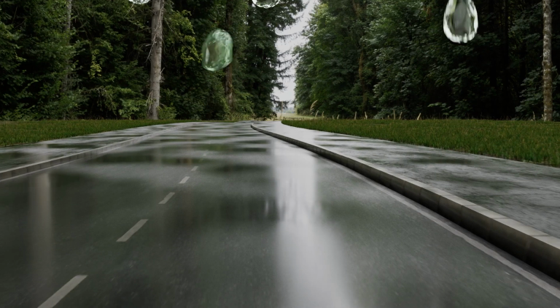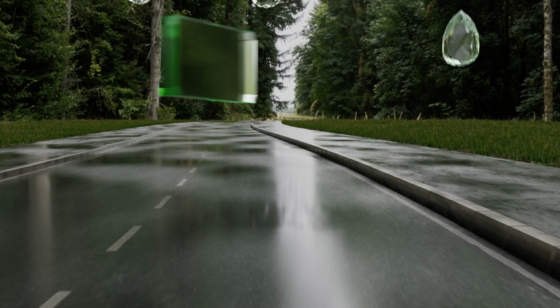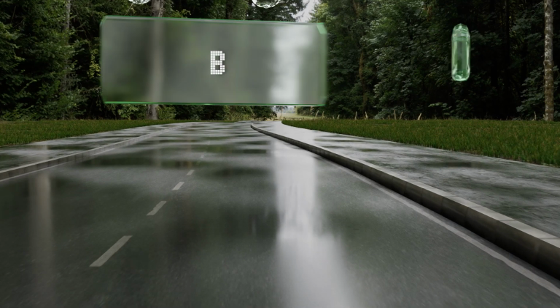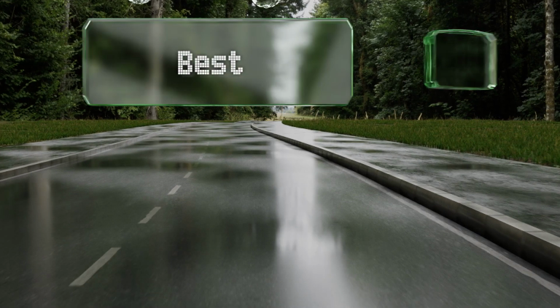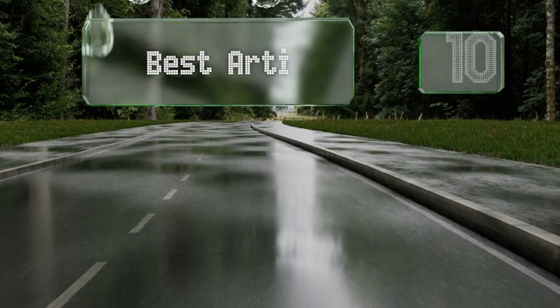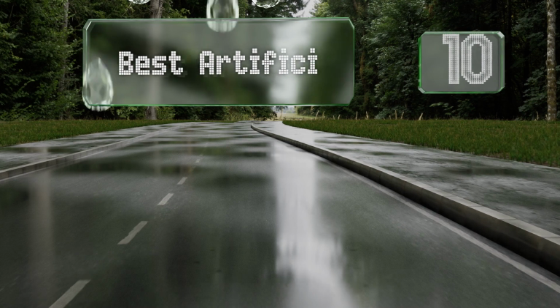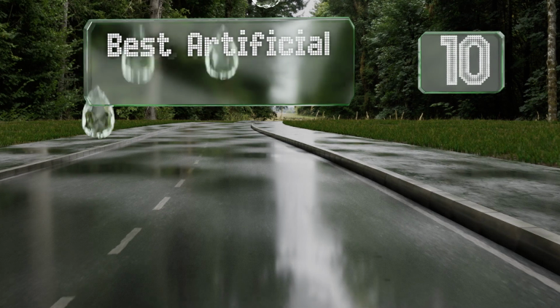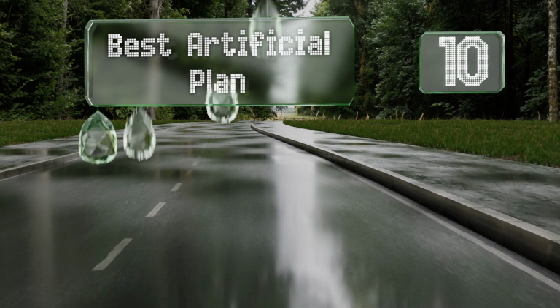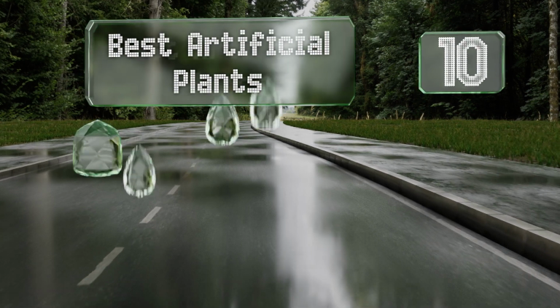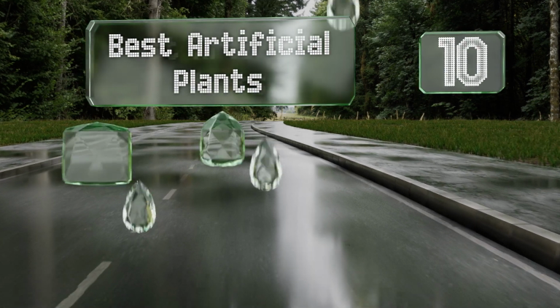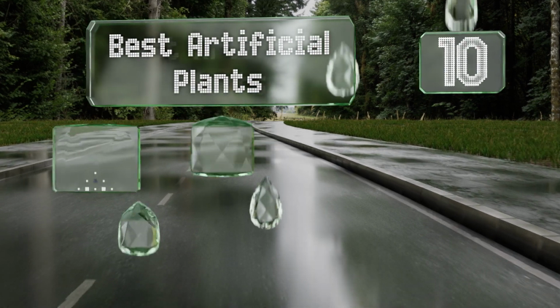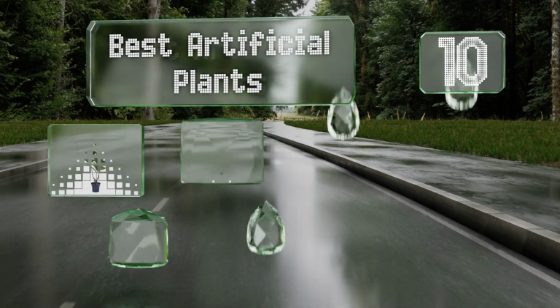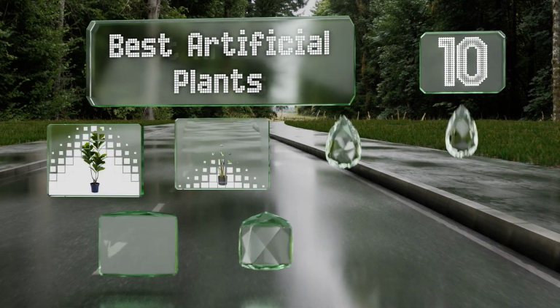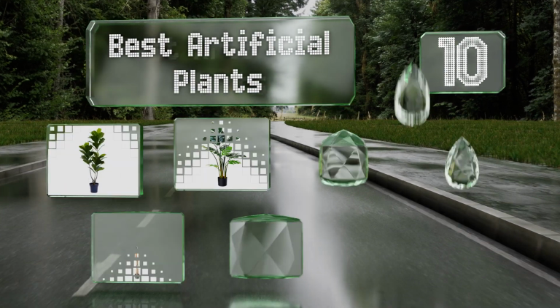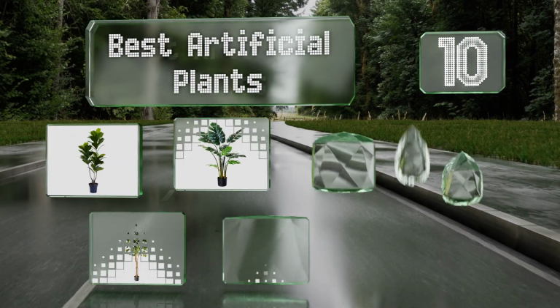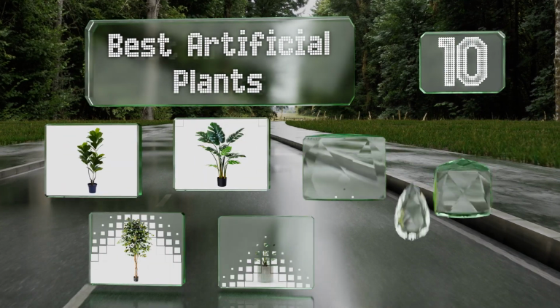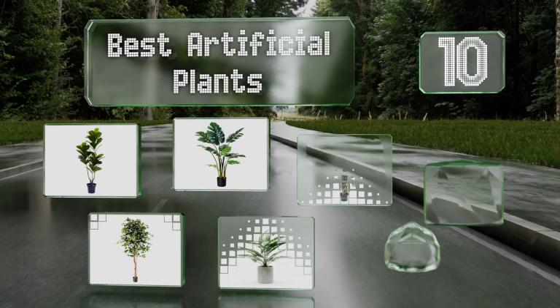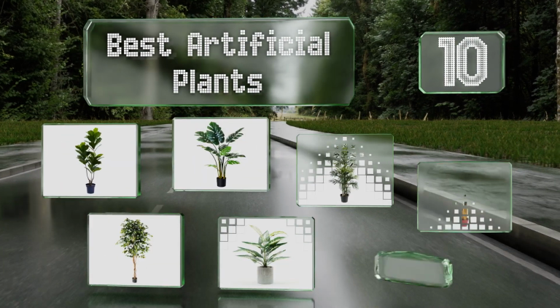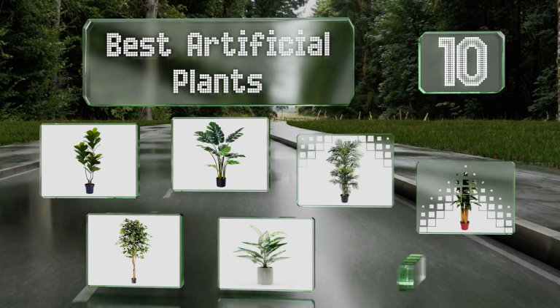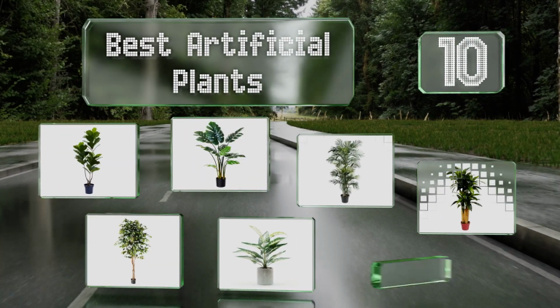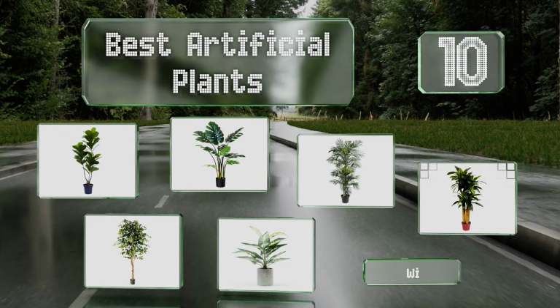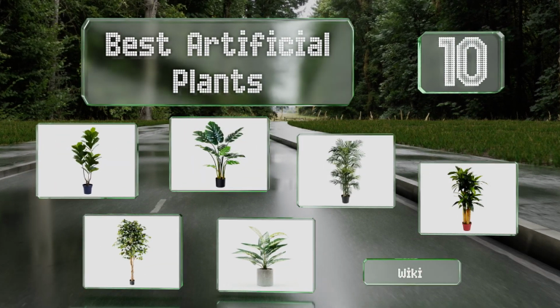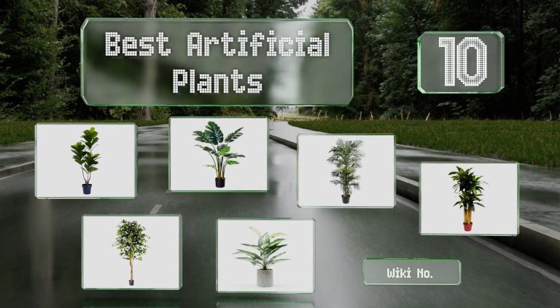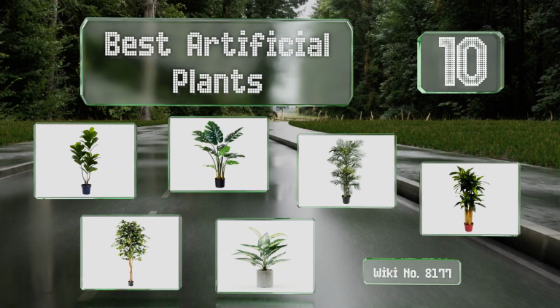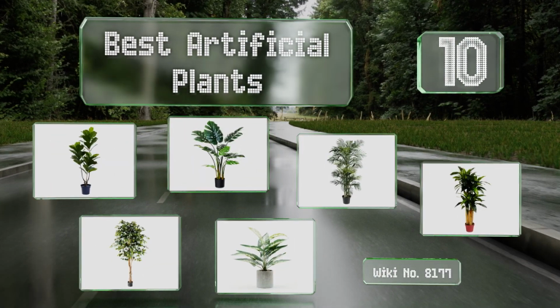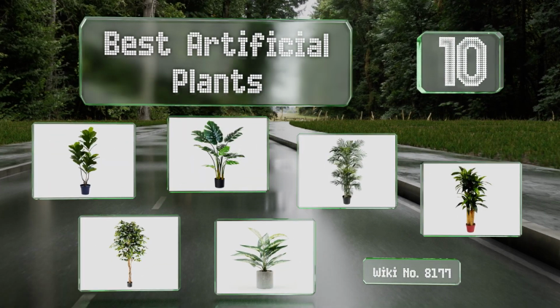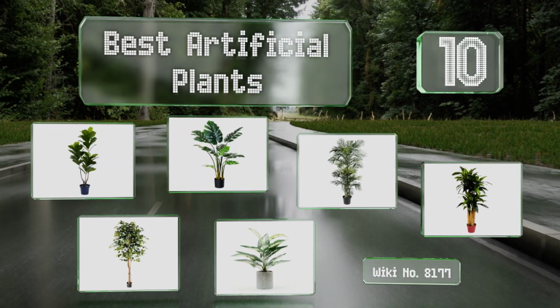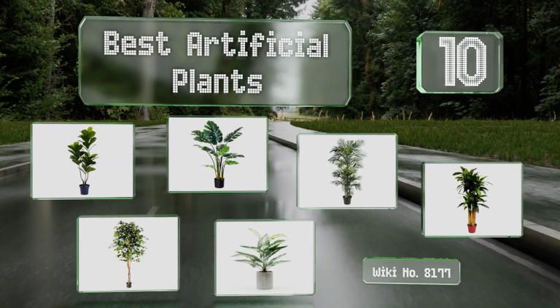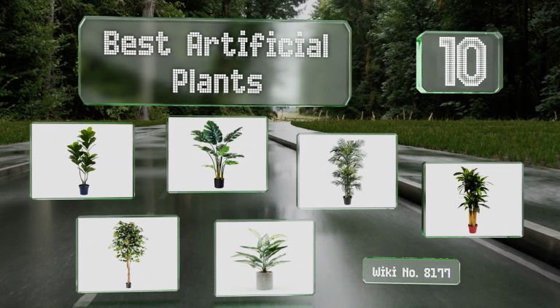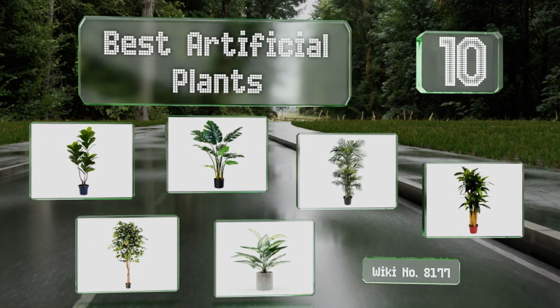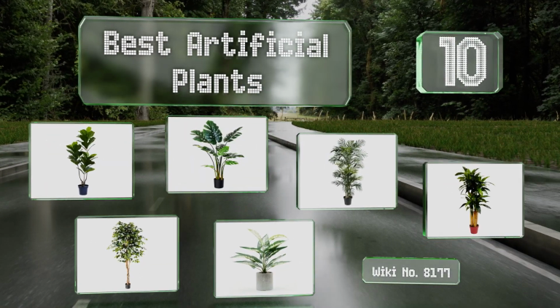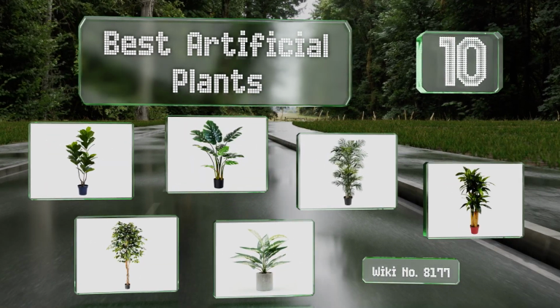EasyVid presents the 10 best artificial plants. Let's get started with the list.